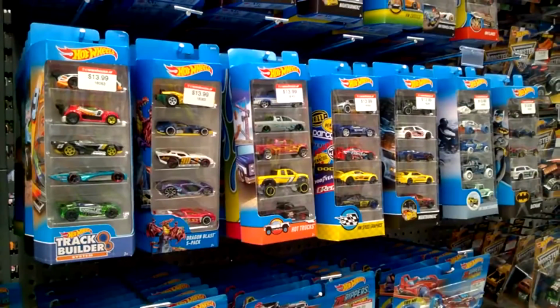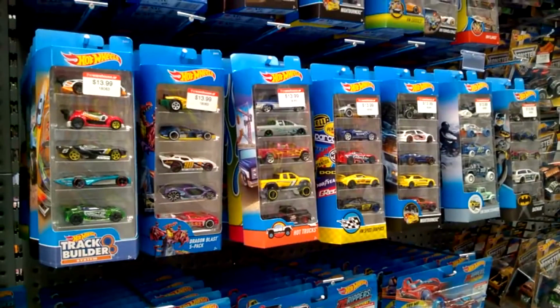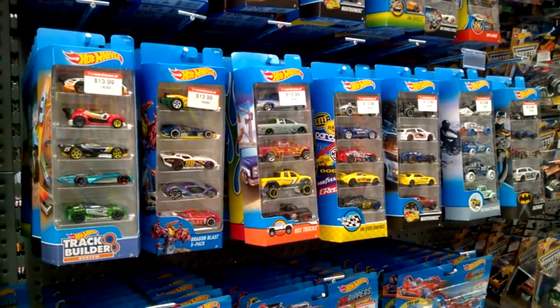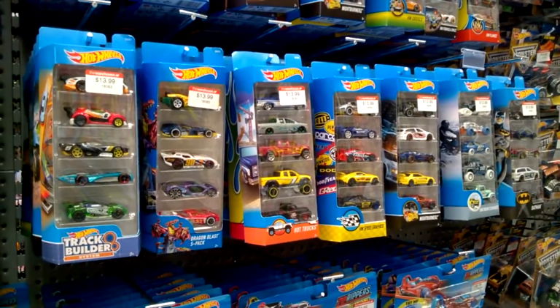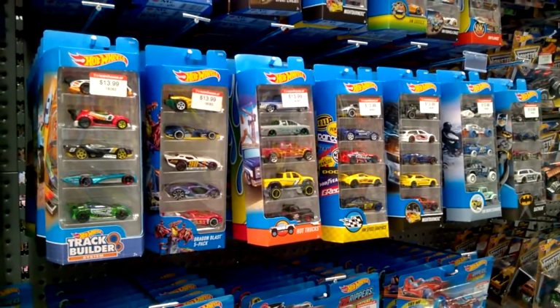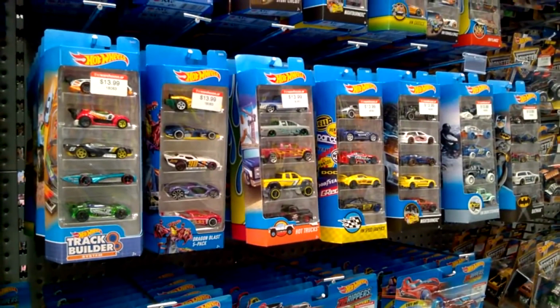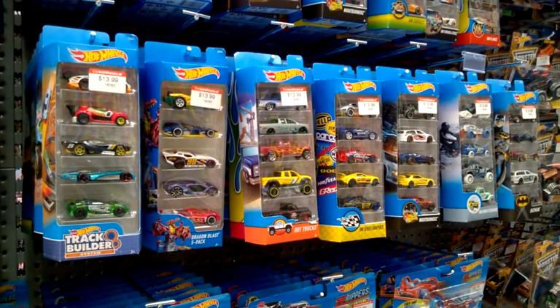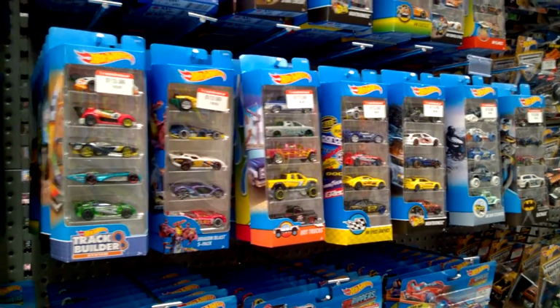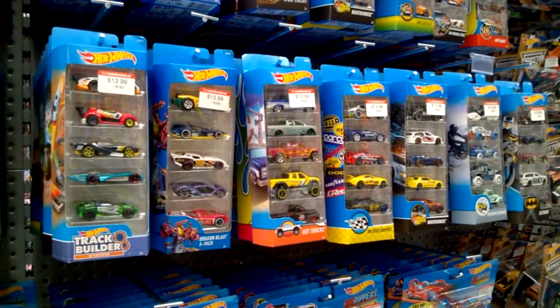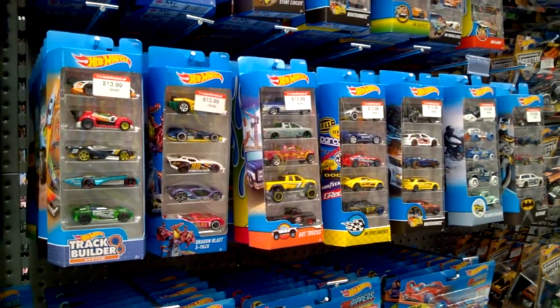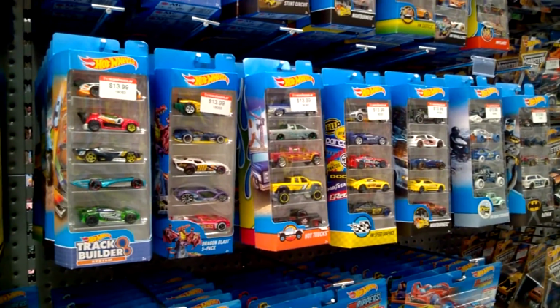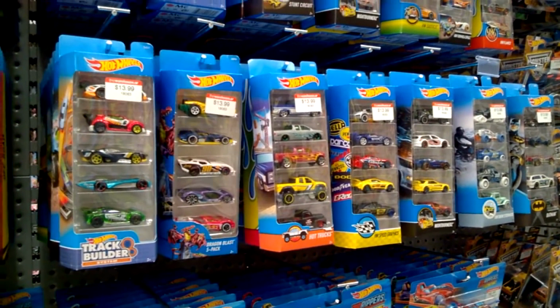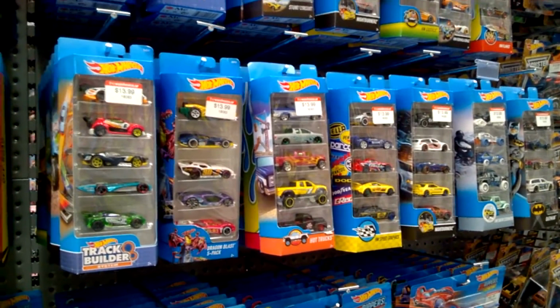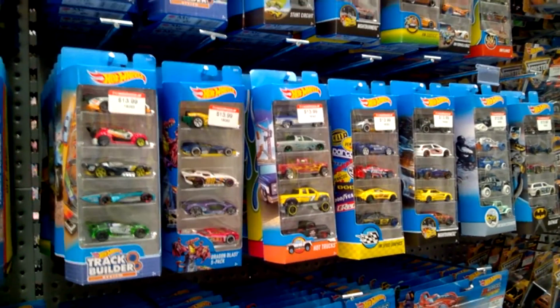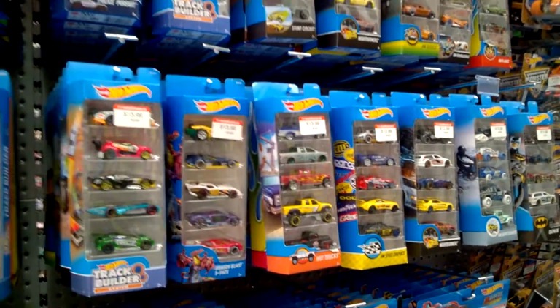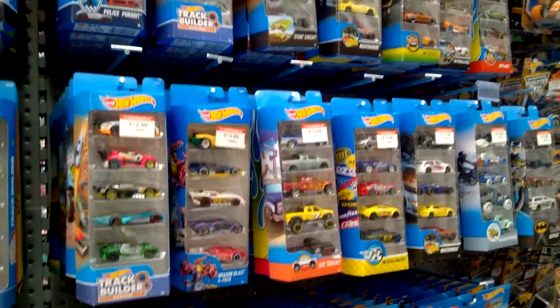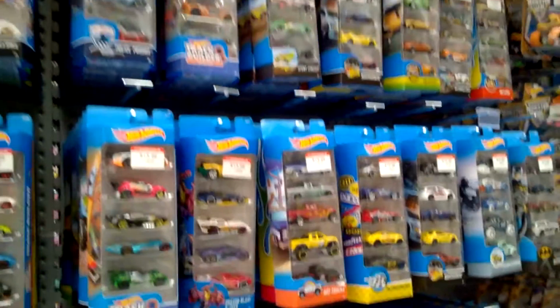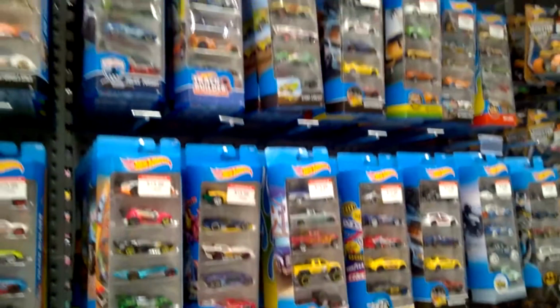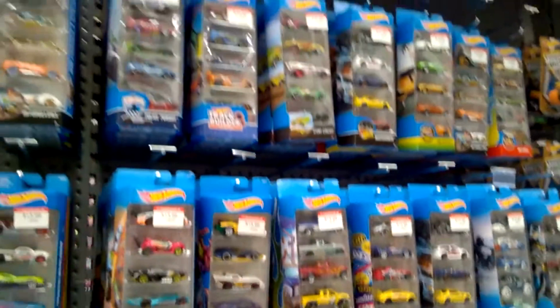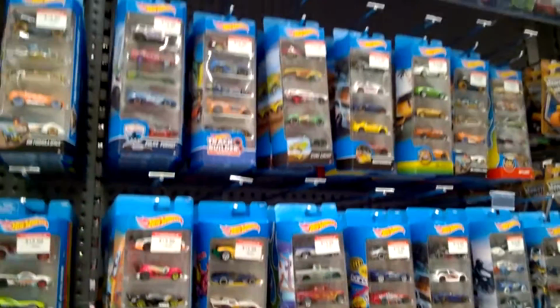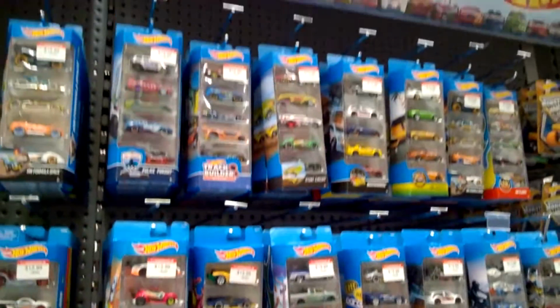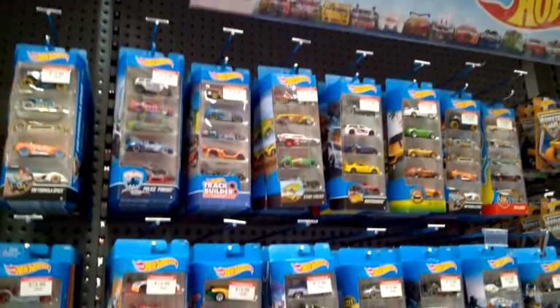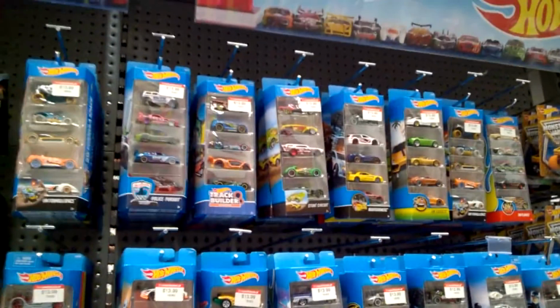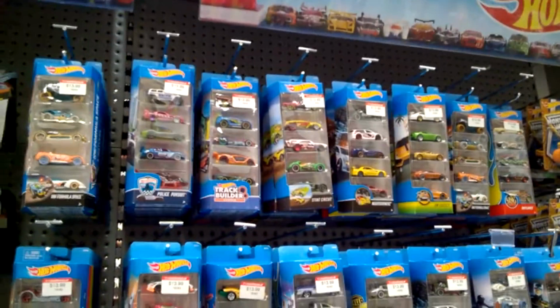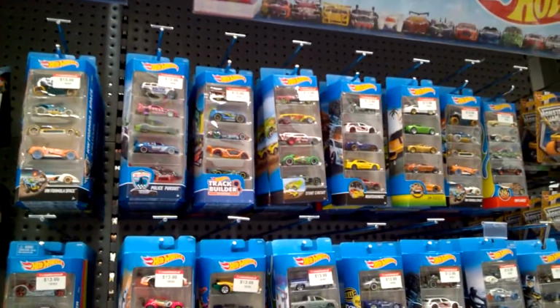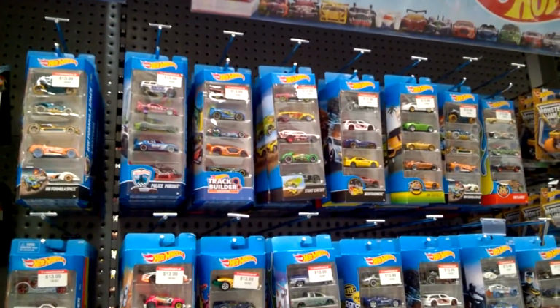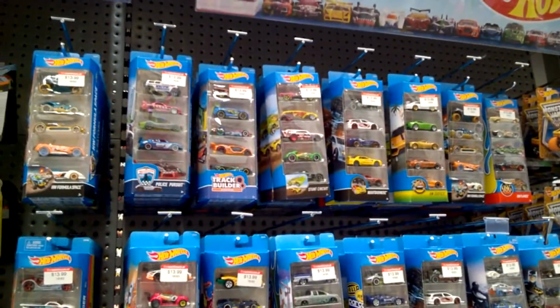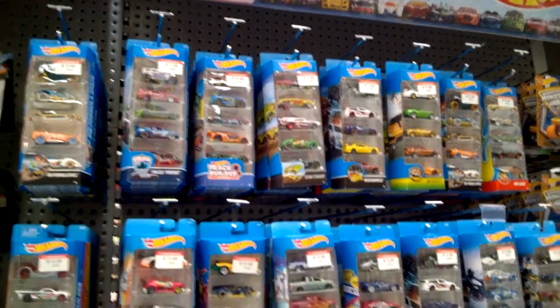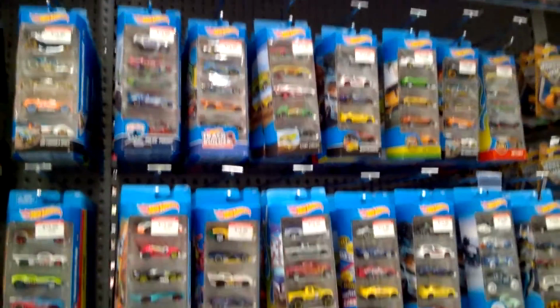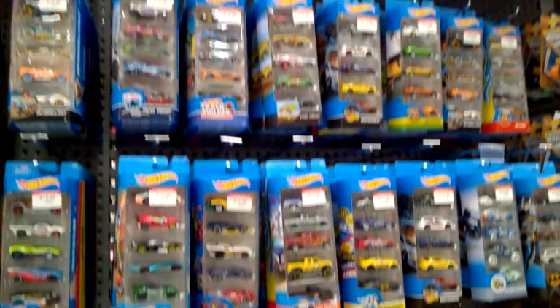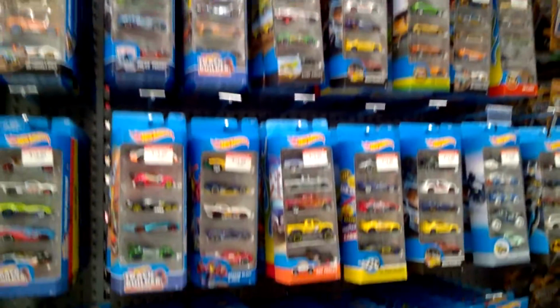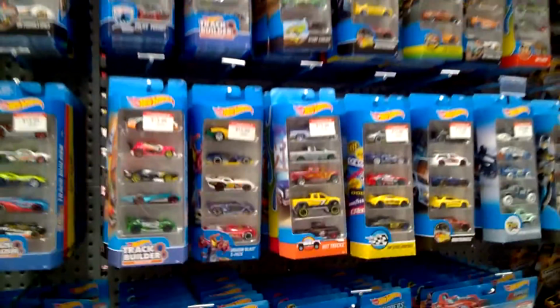Hey, Cobra here, just an in-store video at the warehouse. Just some more new 5-packs that I've just found.